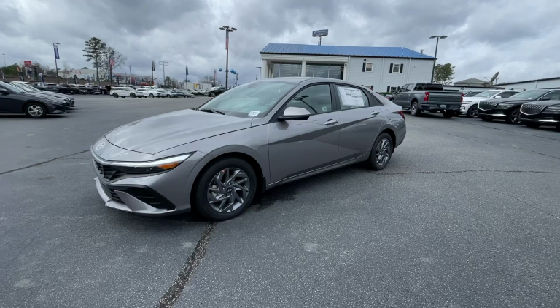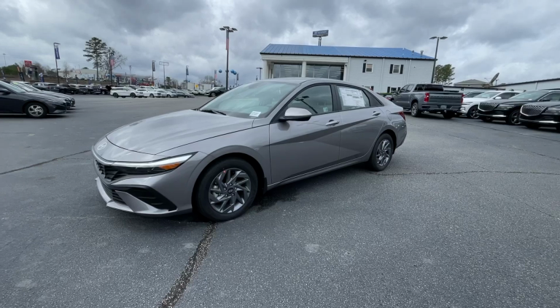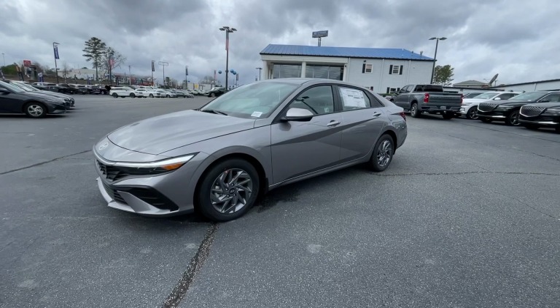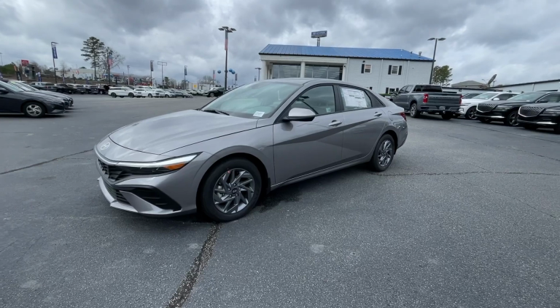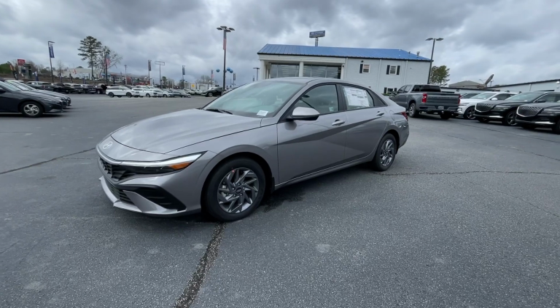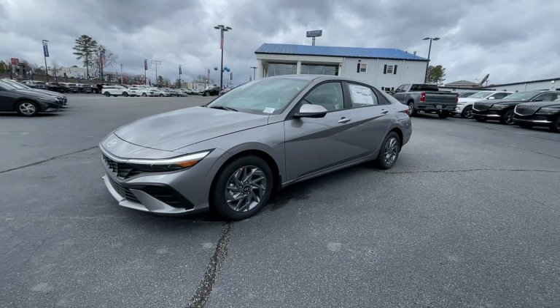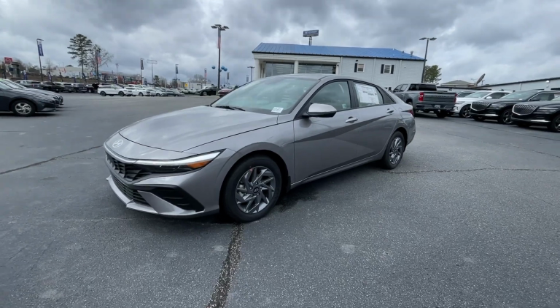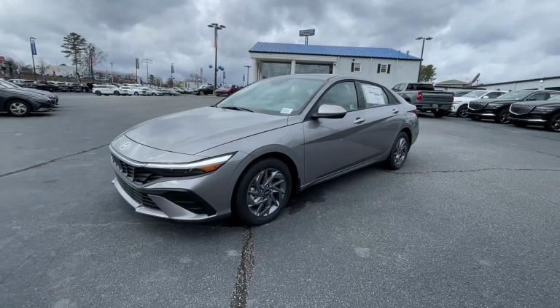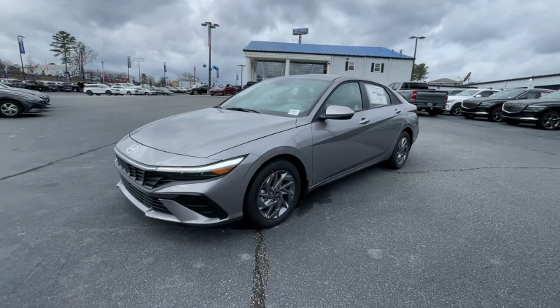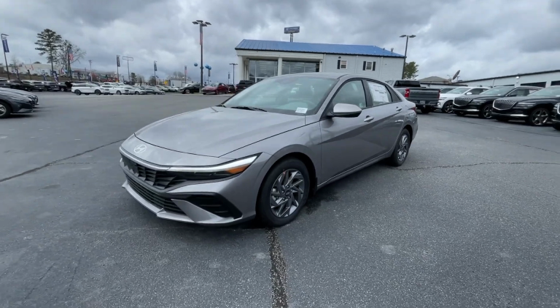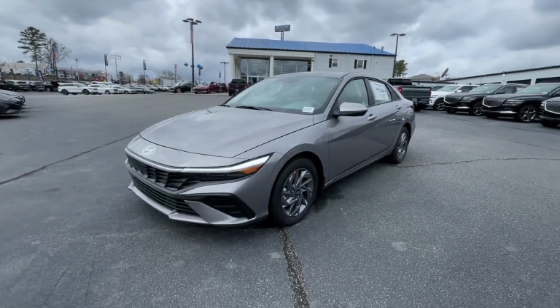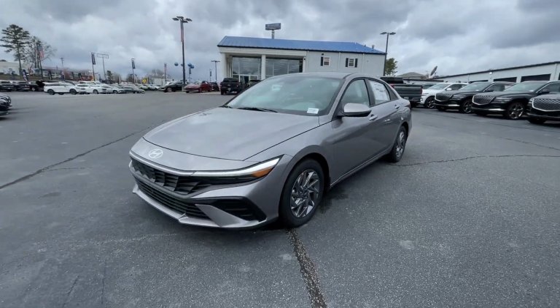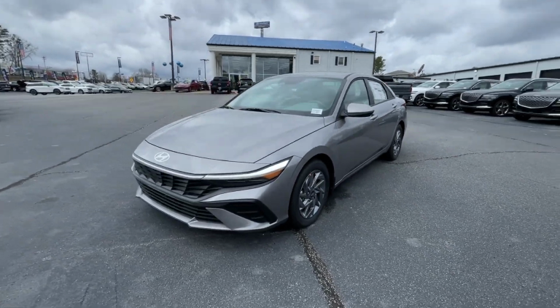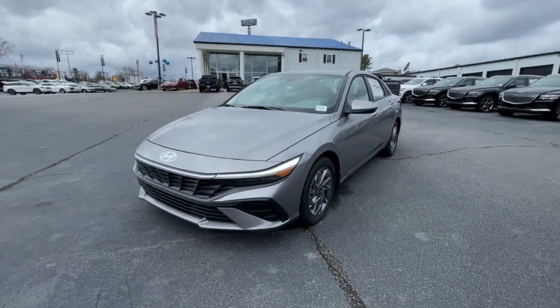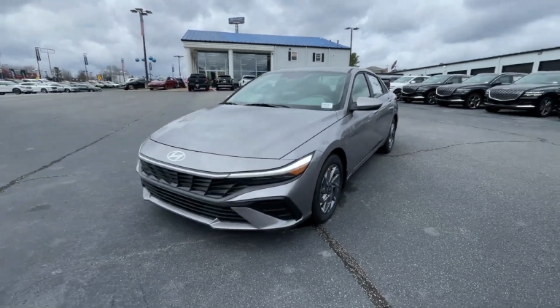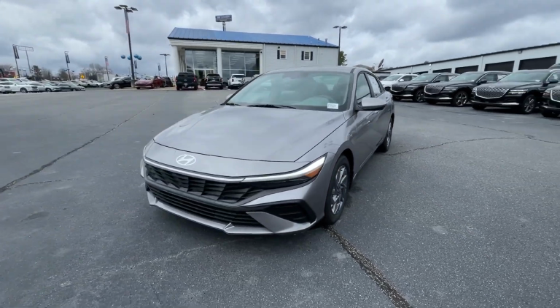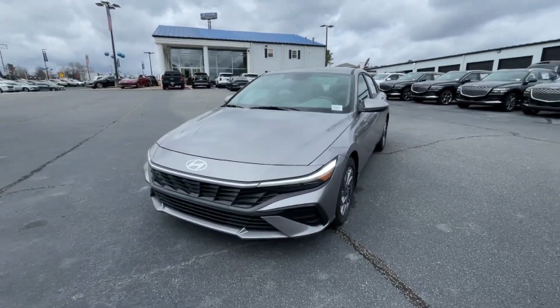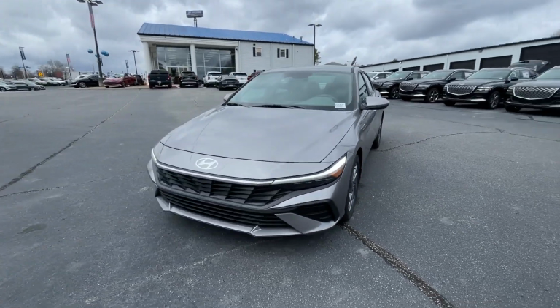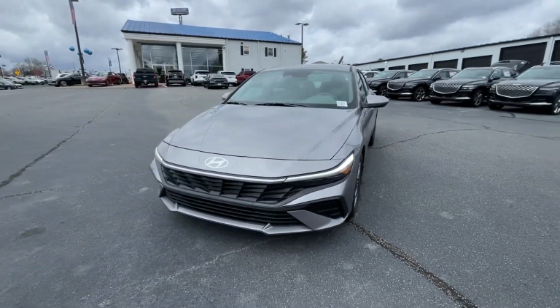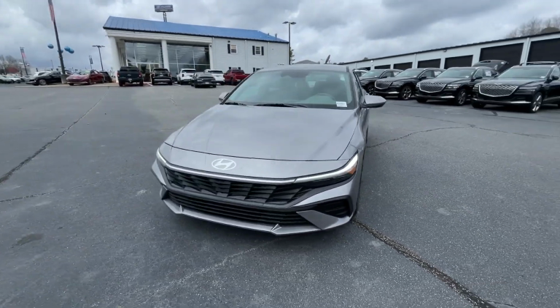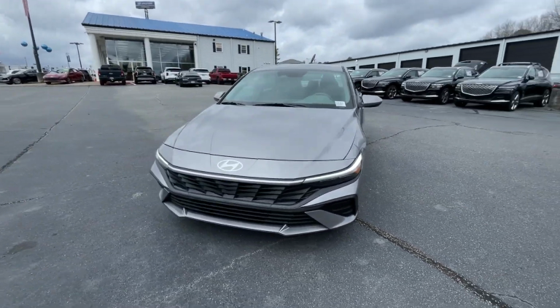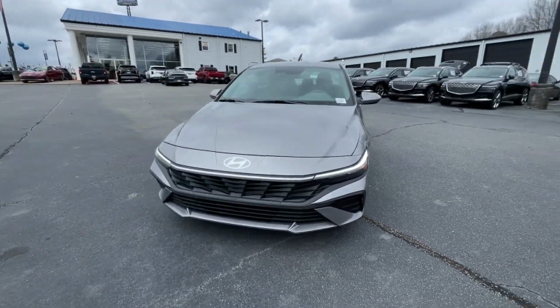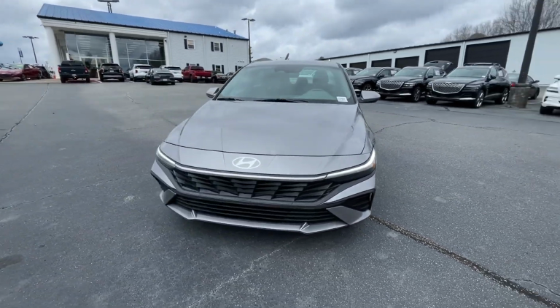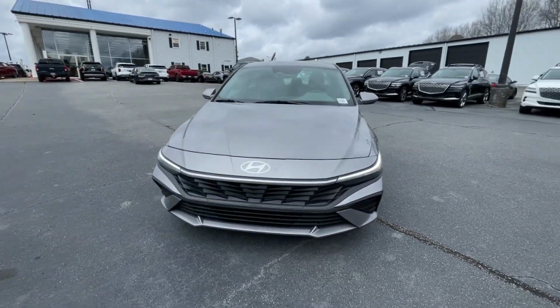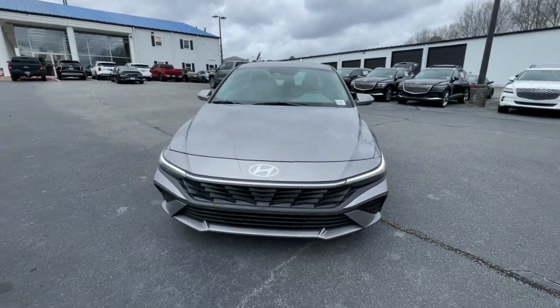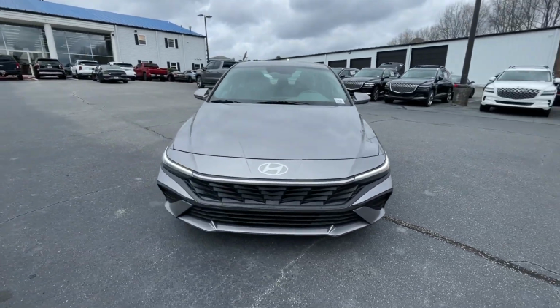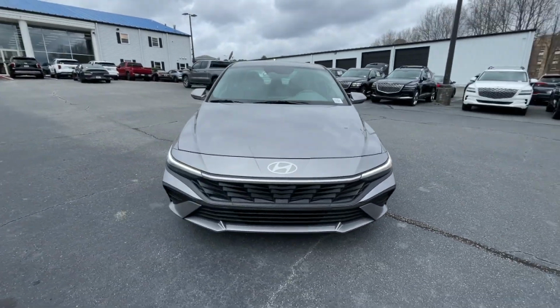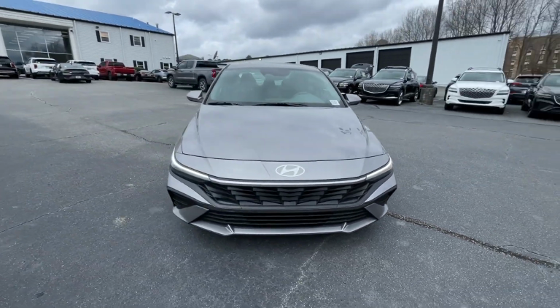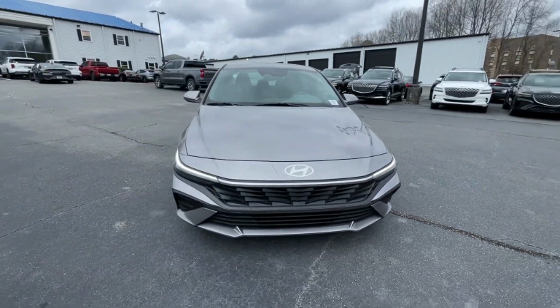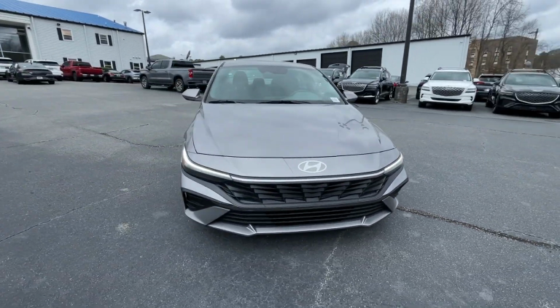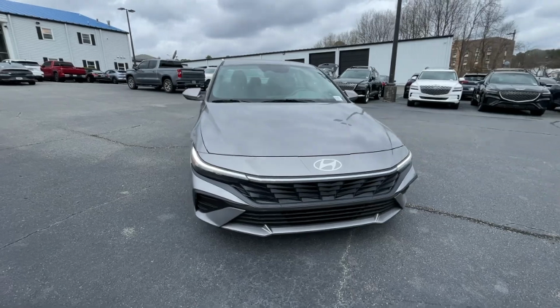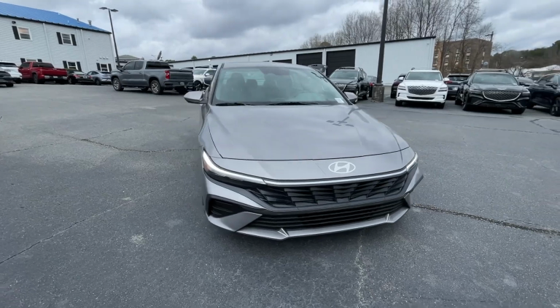Looking for your dream car? It could be the 2024 Hyundai Elantra.